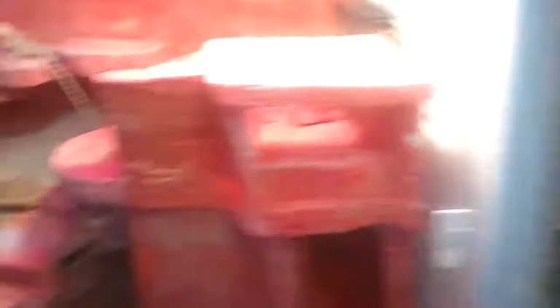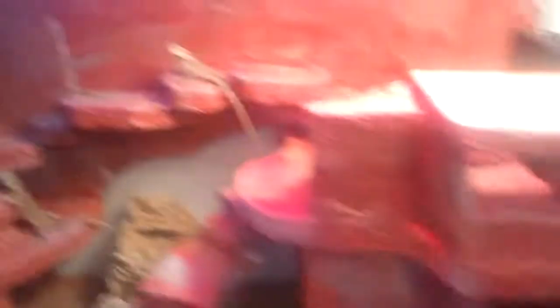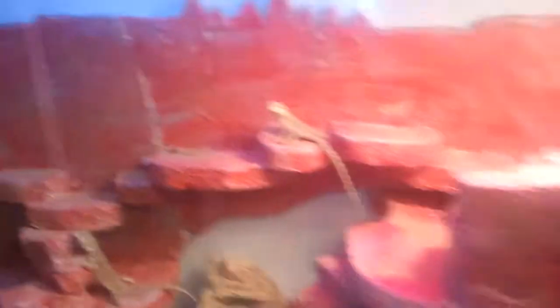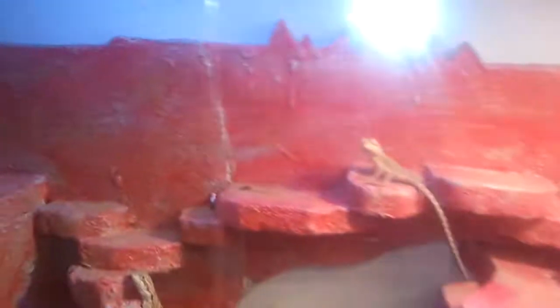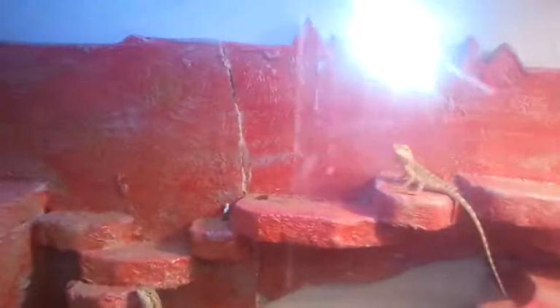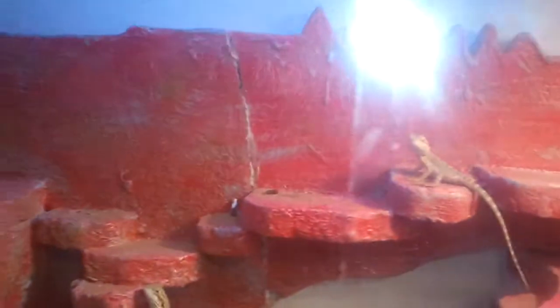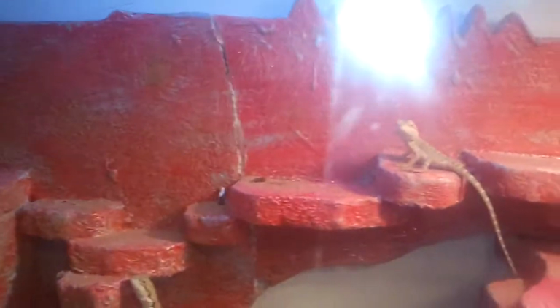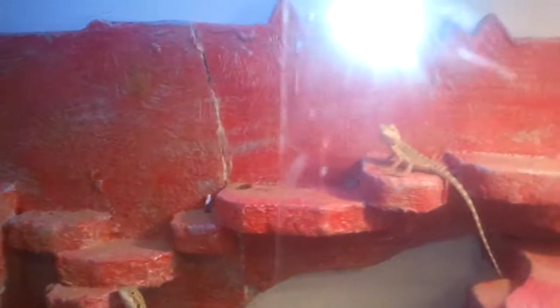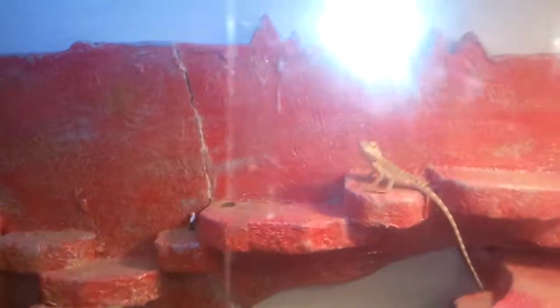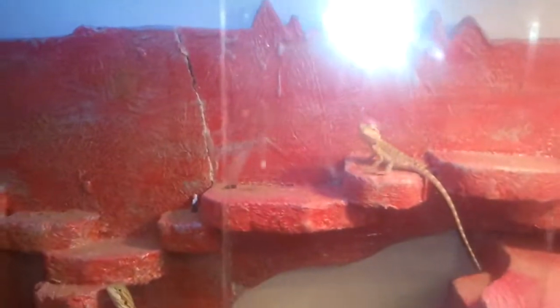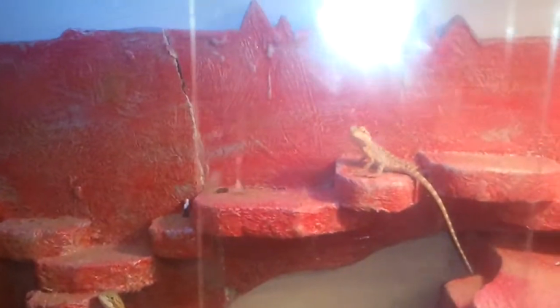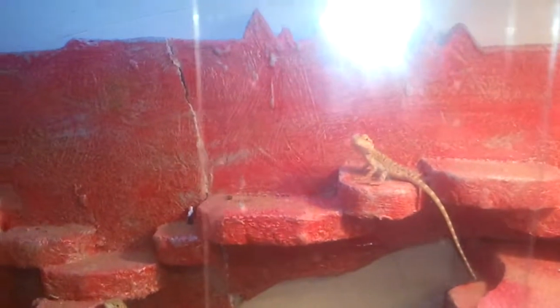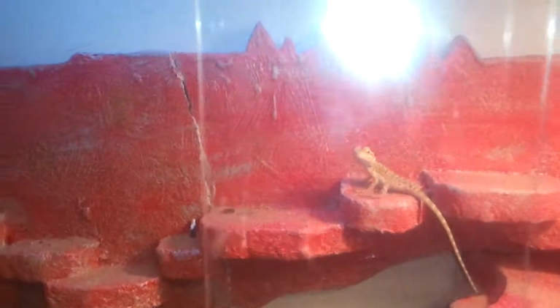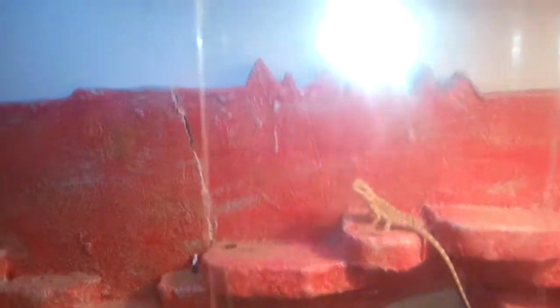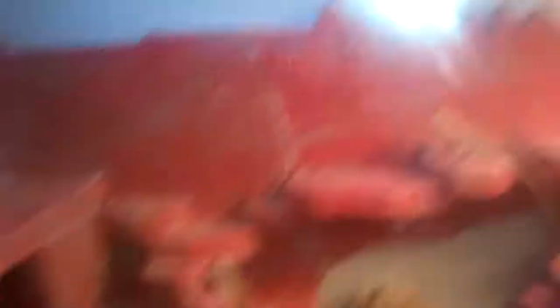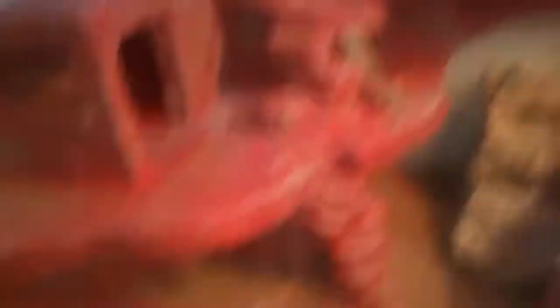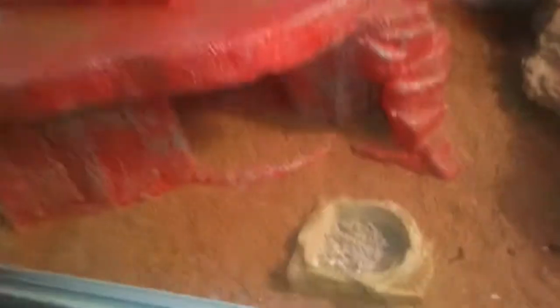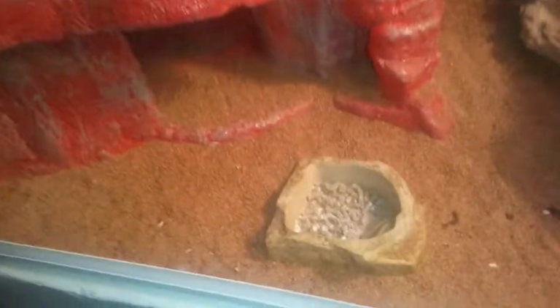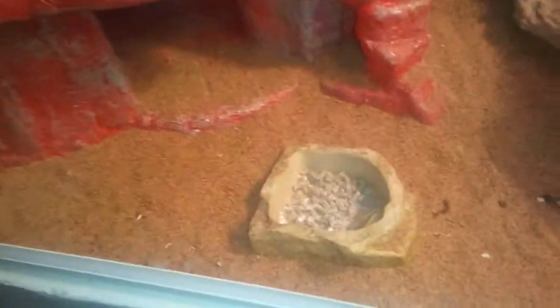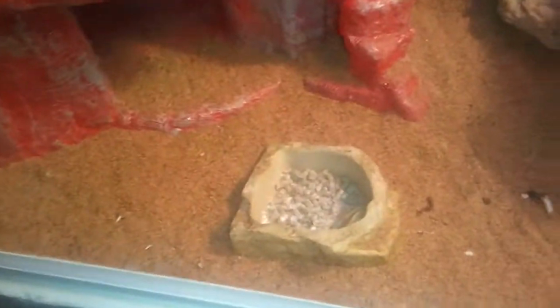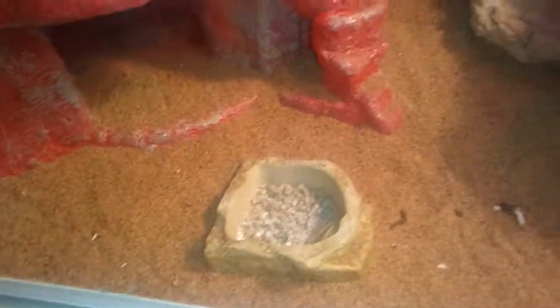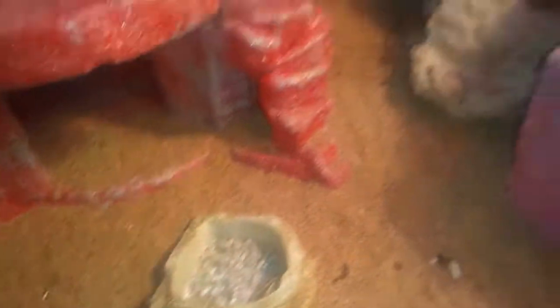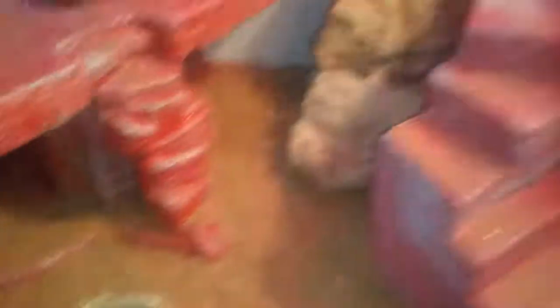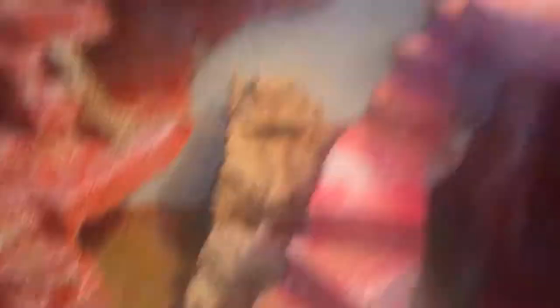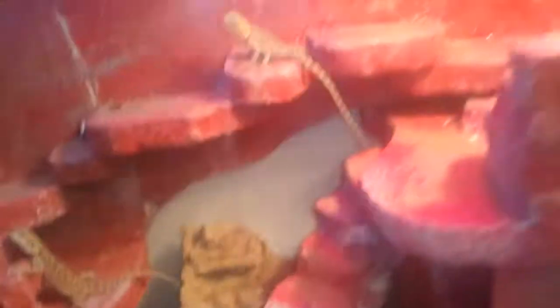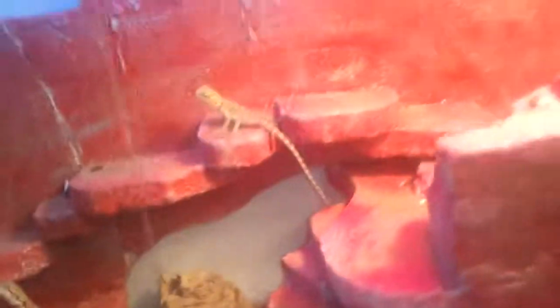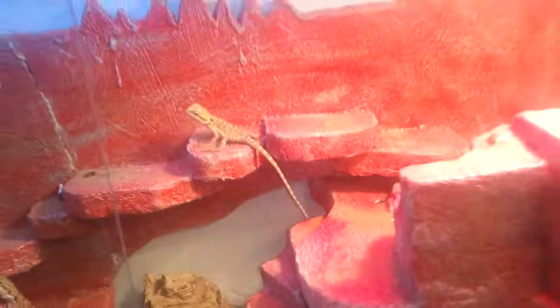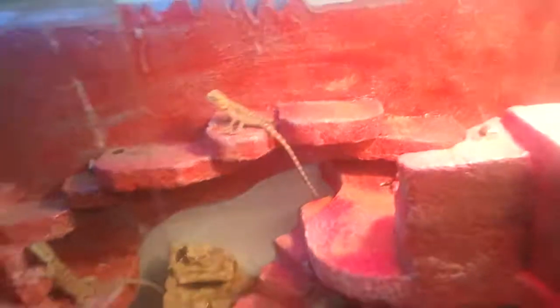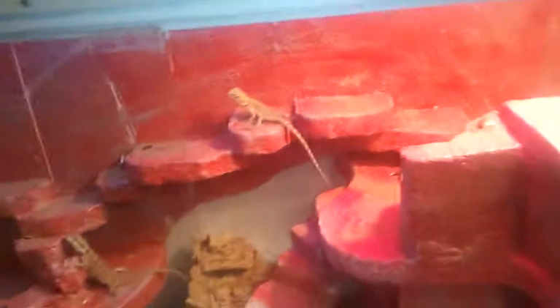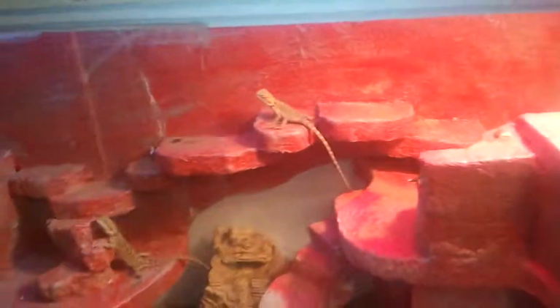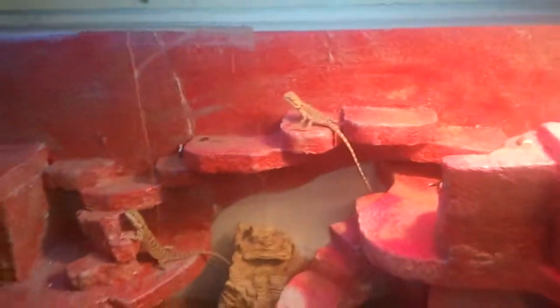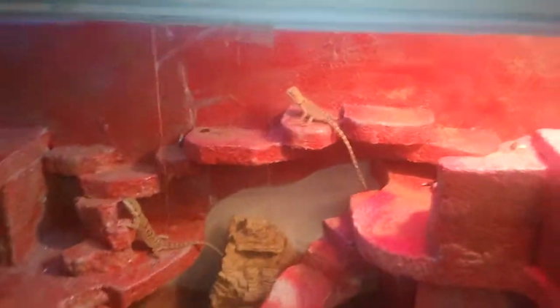A gauge to tell me what the humidity is. And there's their food dish.